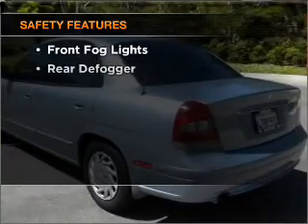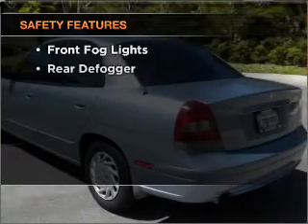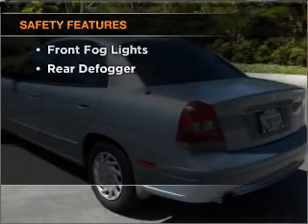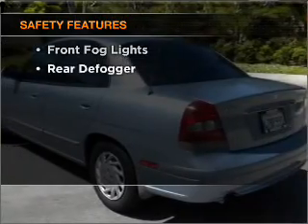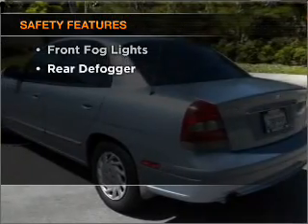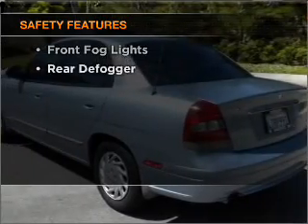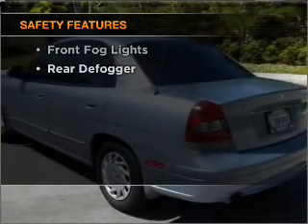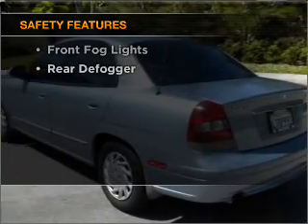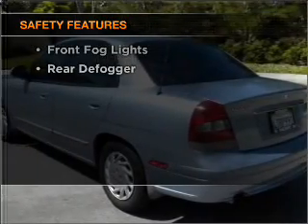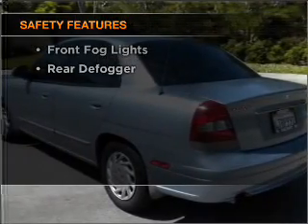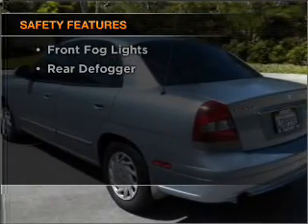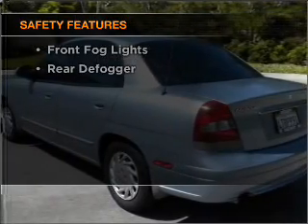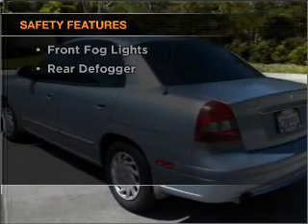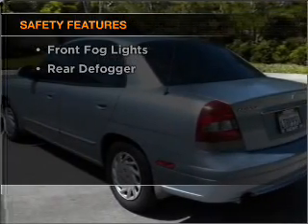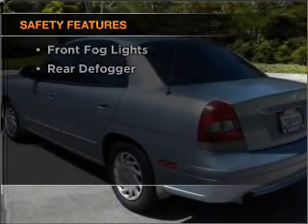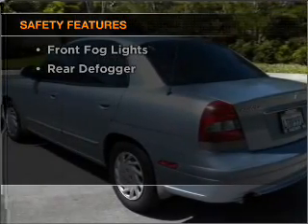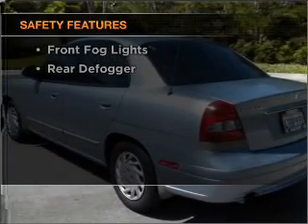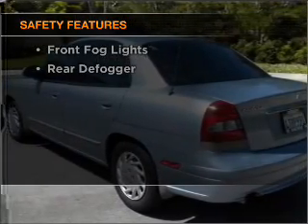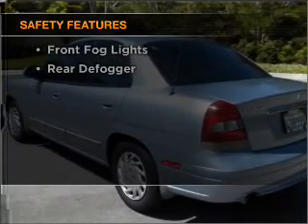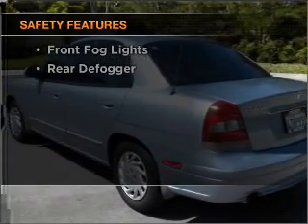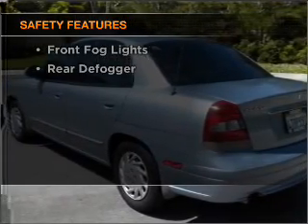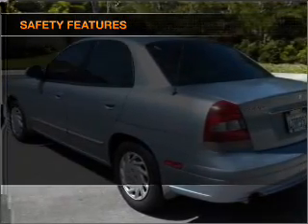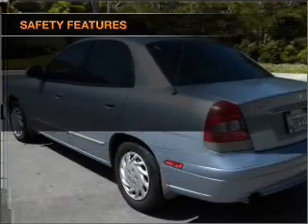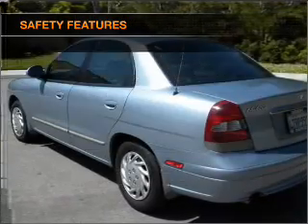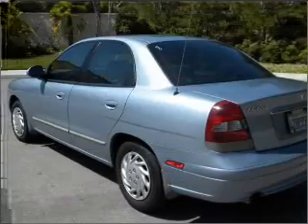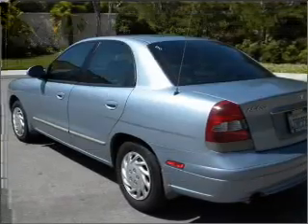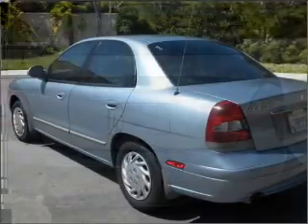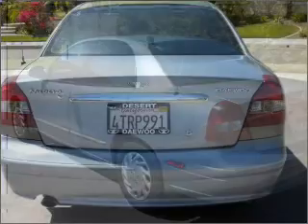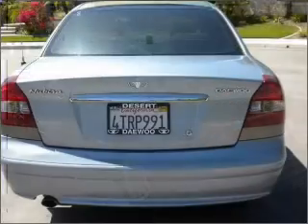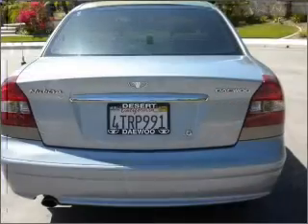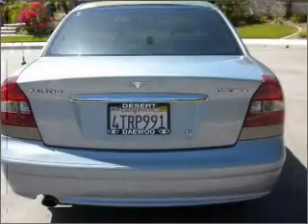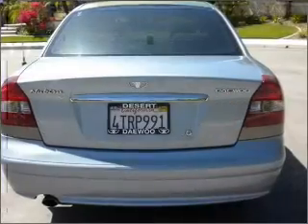Front ventilated disc brakes and a passenger airbag.